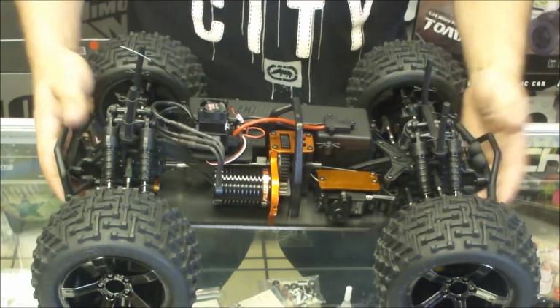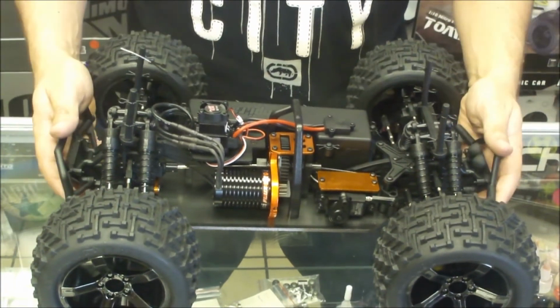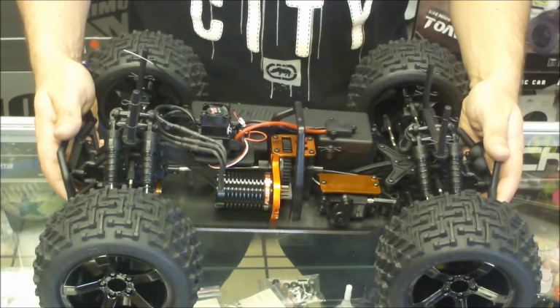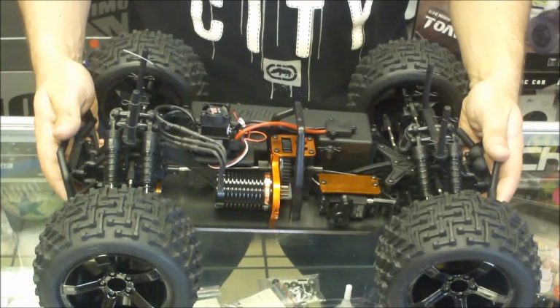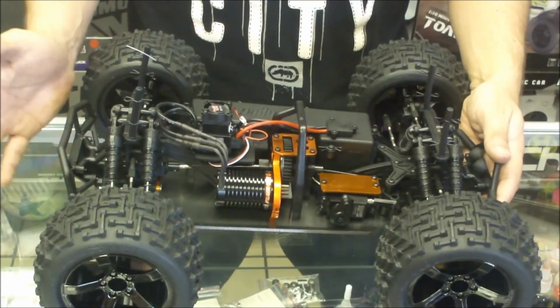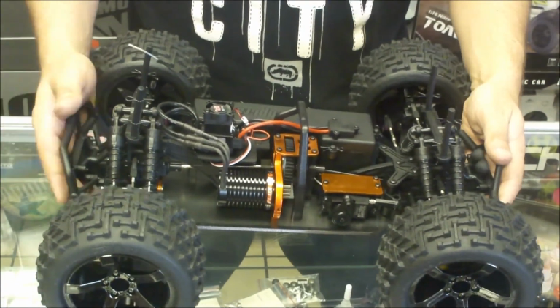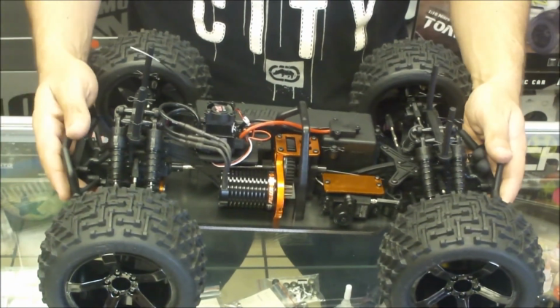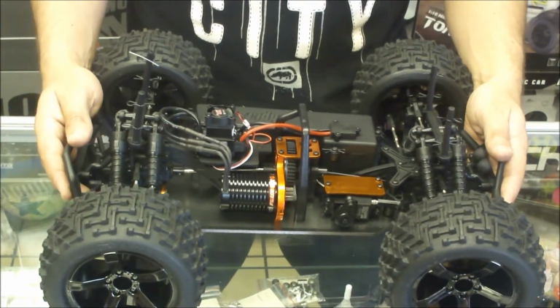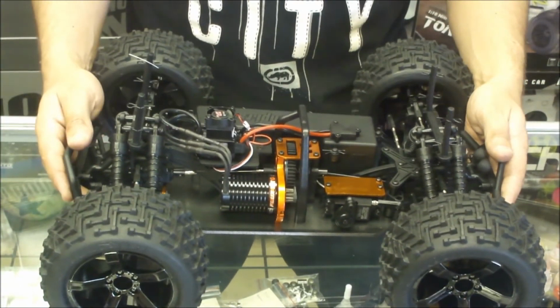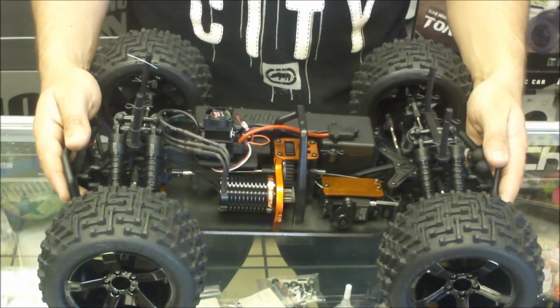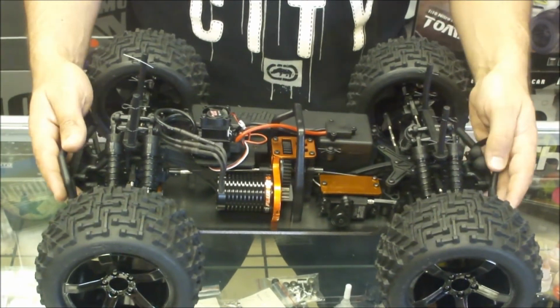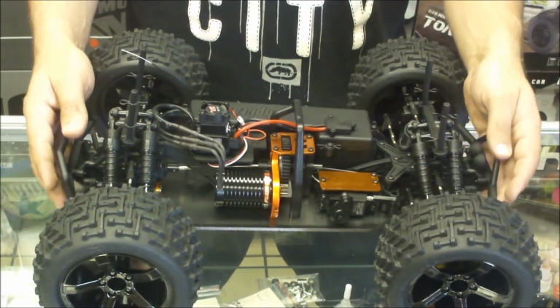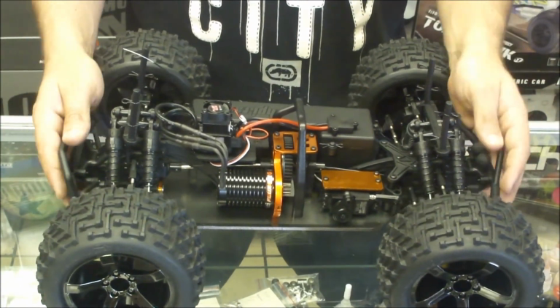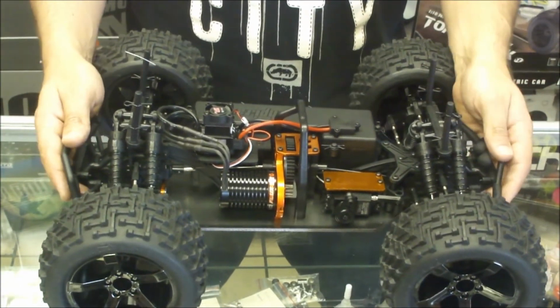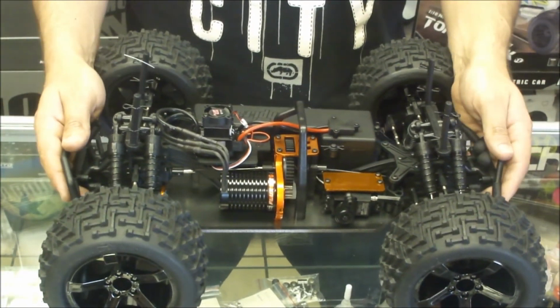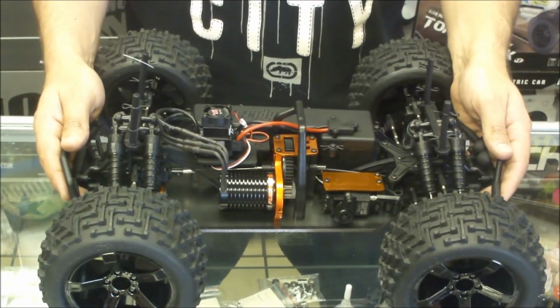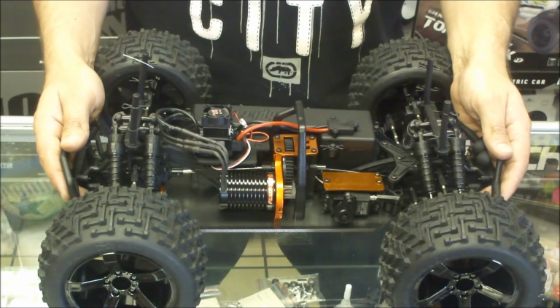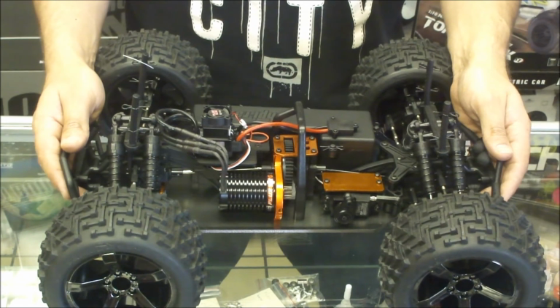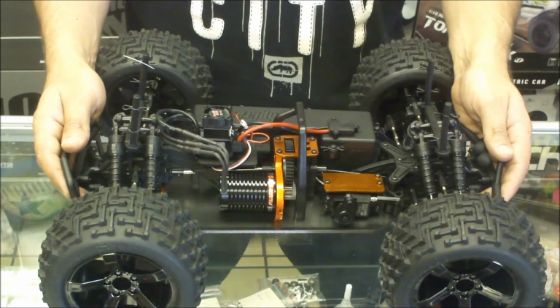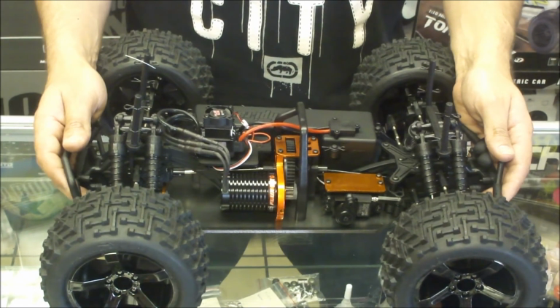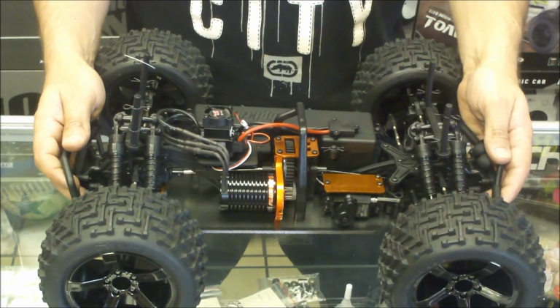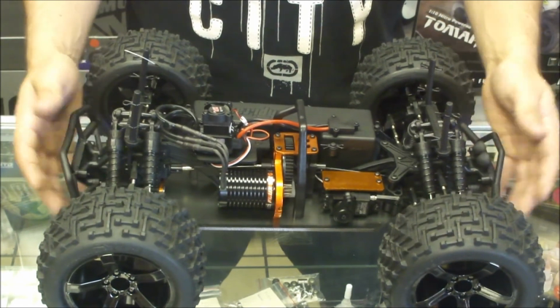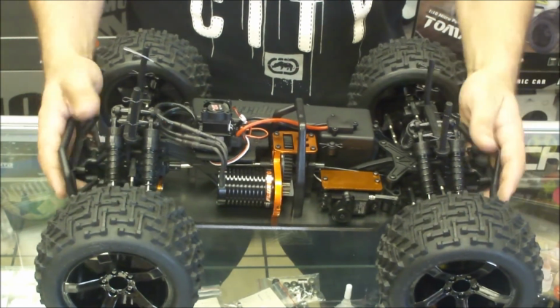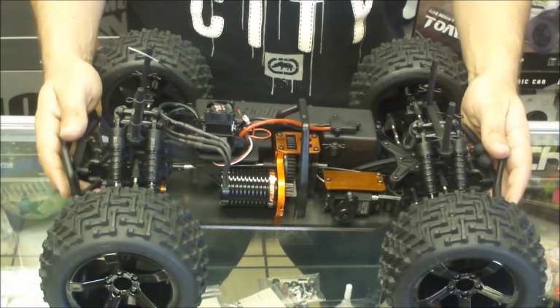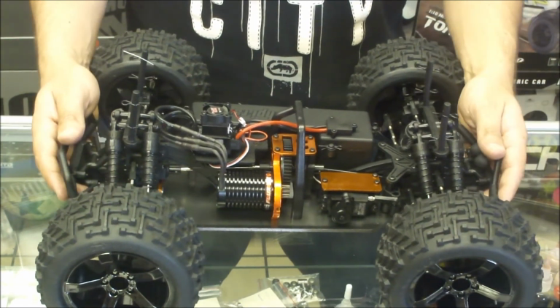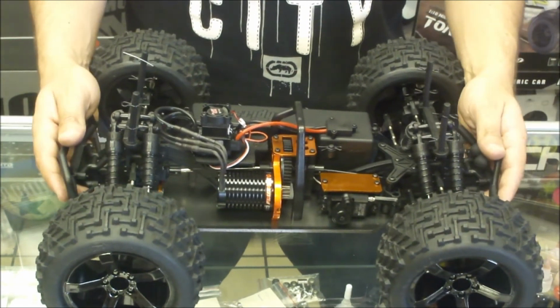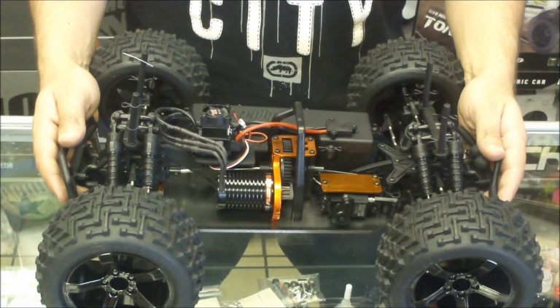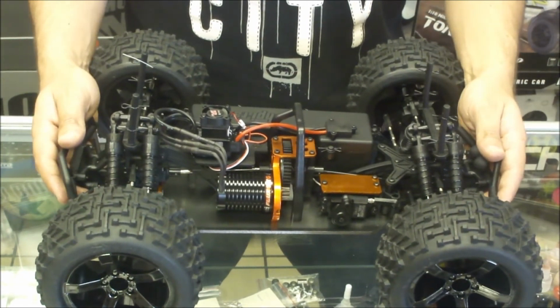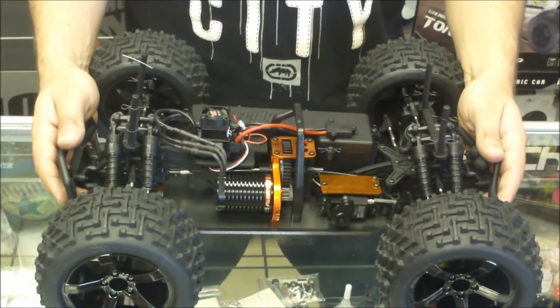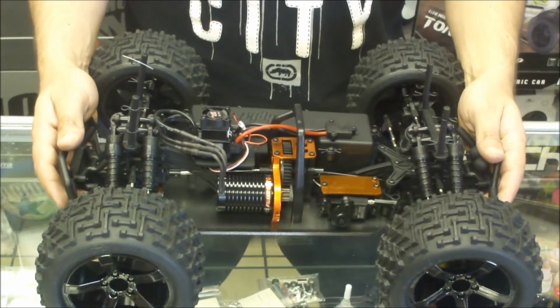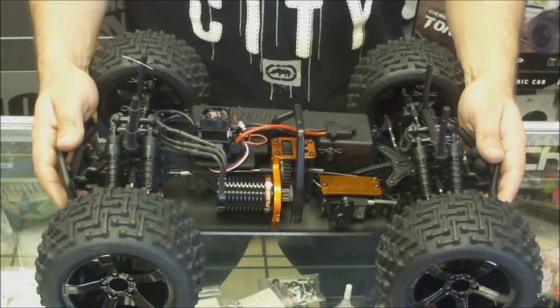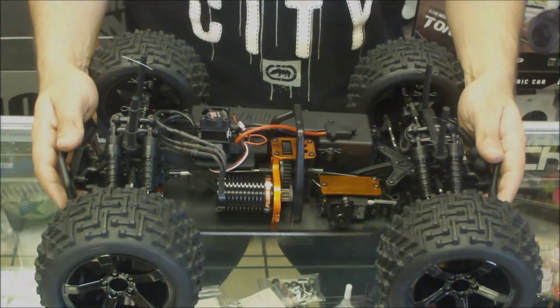So guys, if you want one of these, pop out to RC Car Shop — I've got a couple of these on the shelf for you.